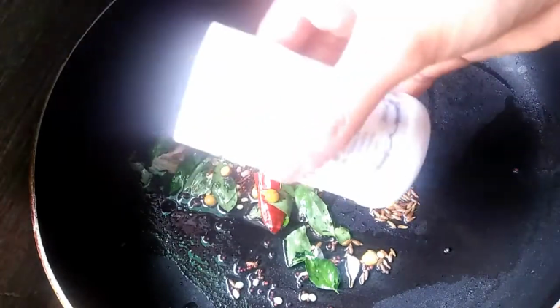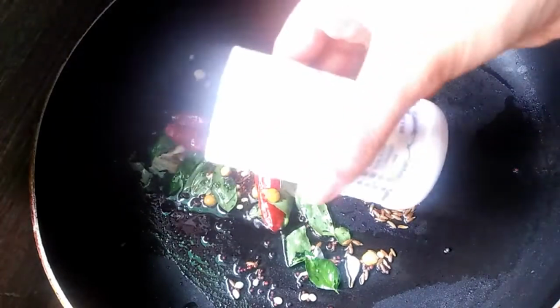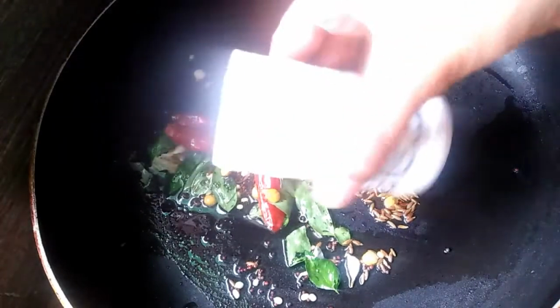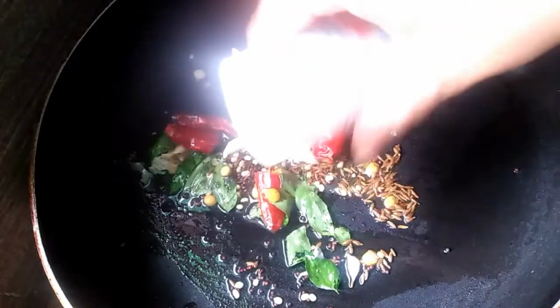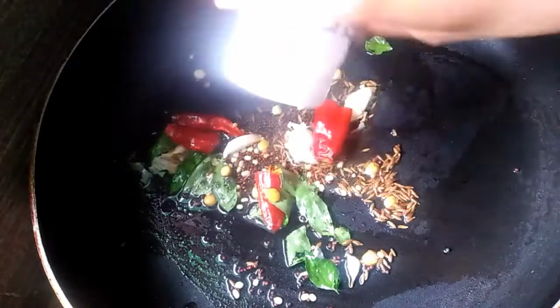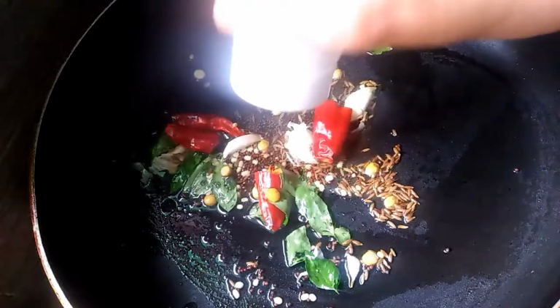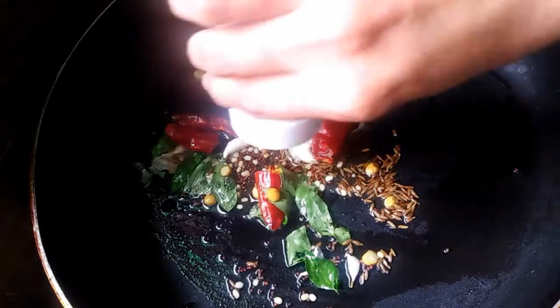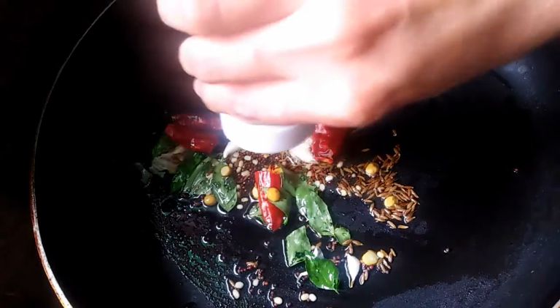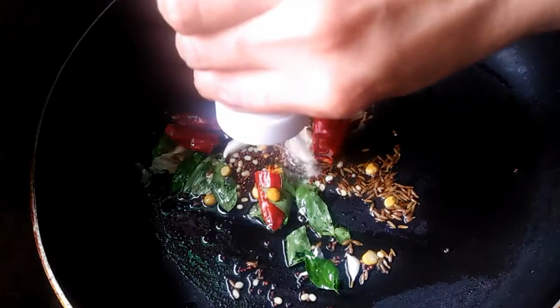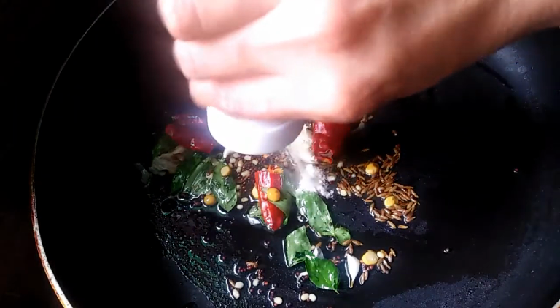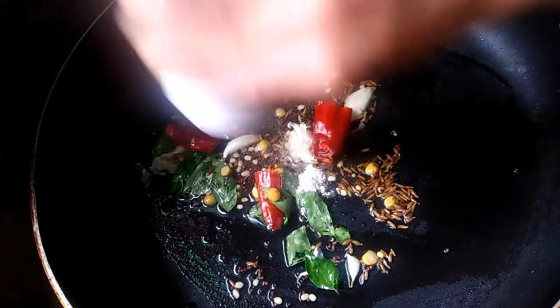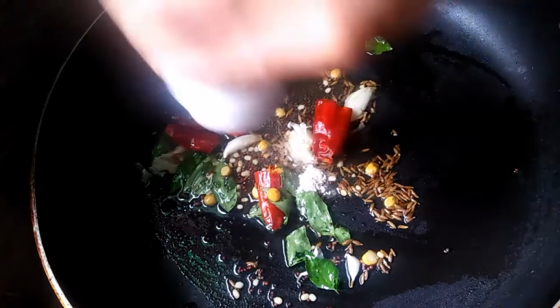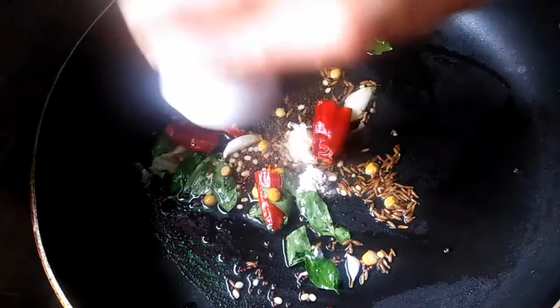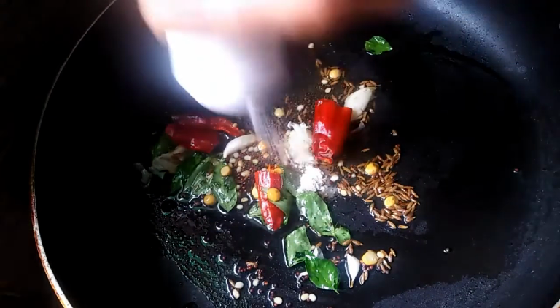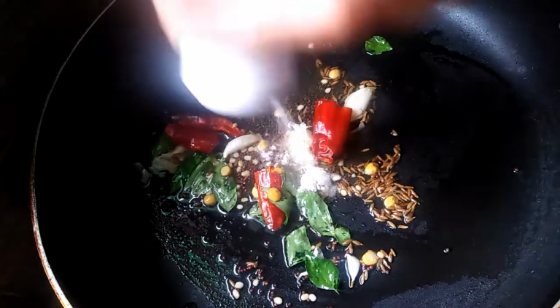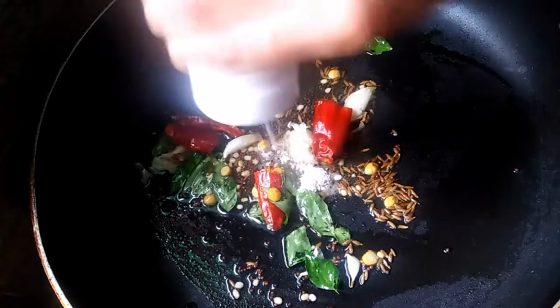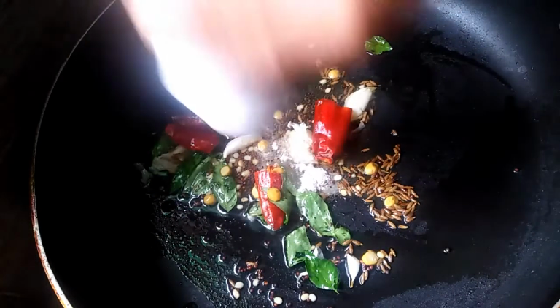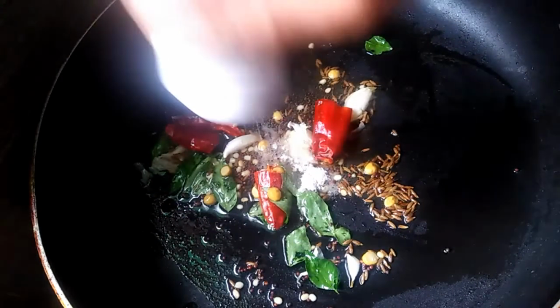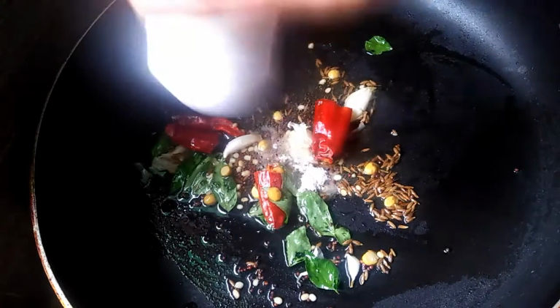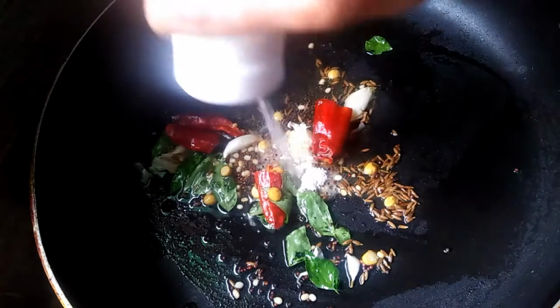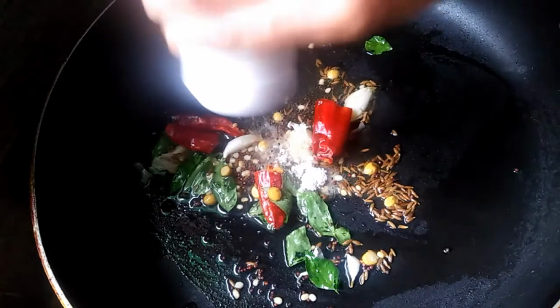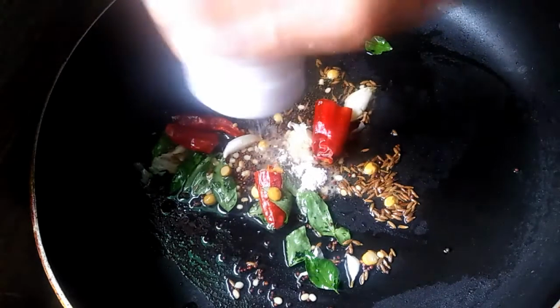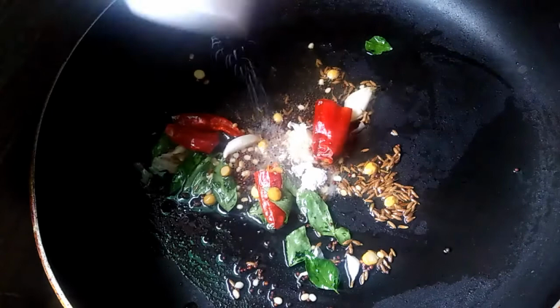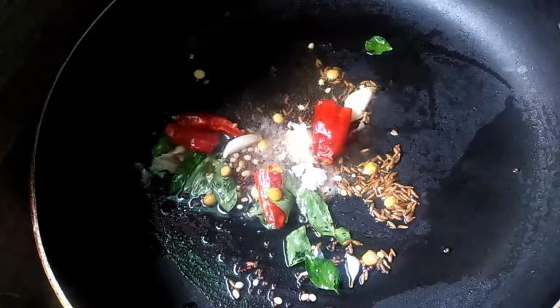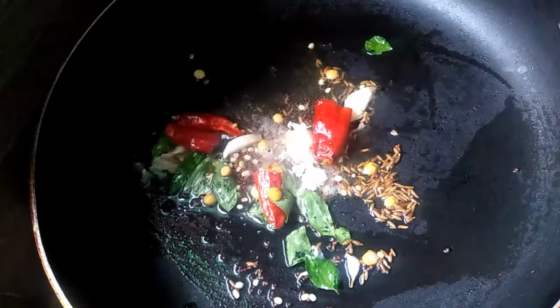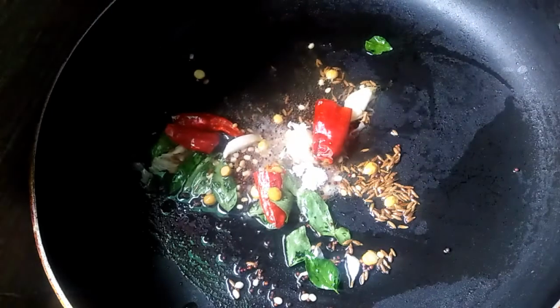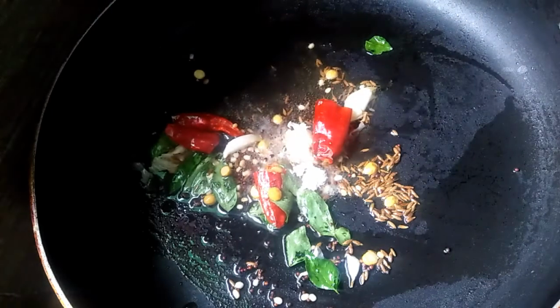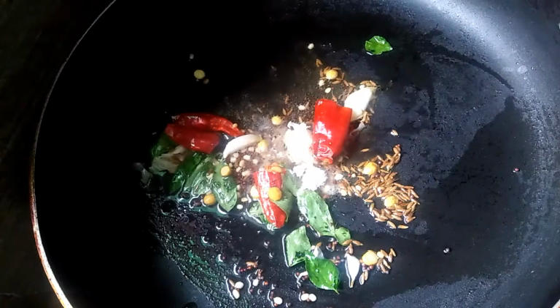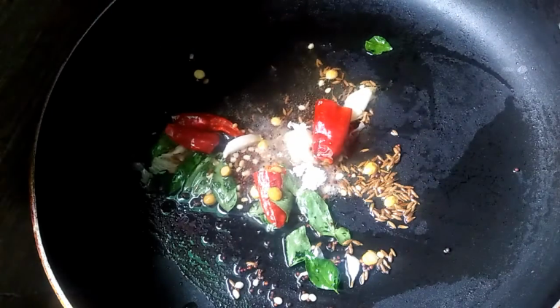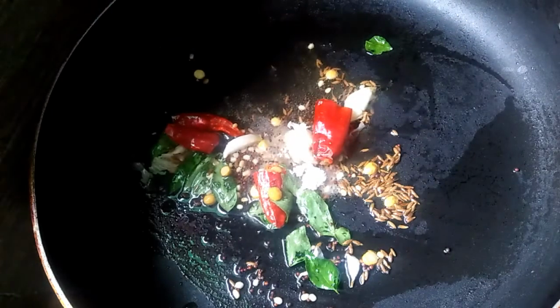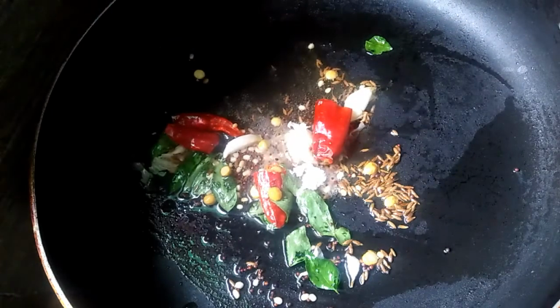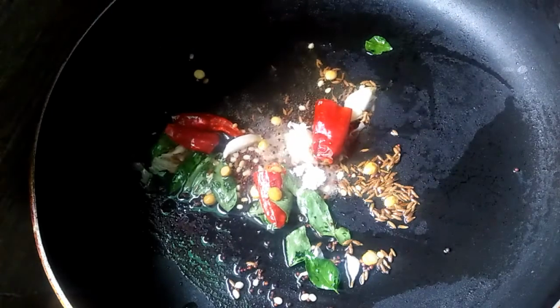The idli and dosa is a perfect combination. I will be using this for the next day, so I have already done it.